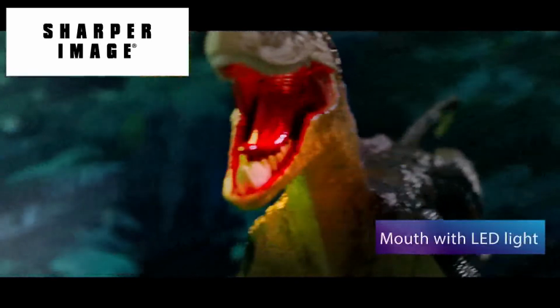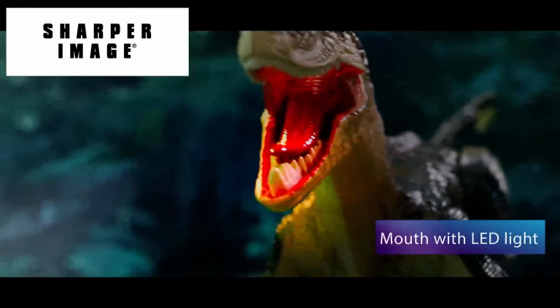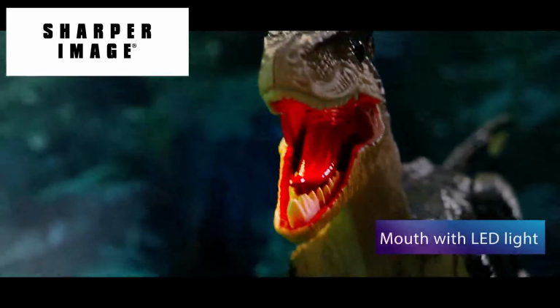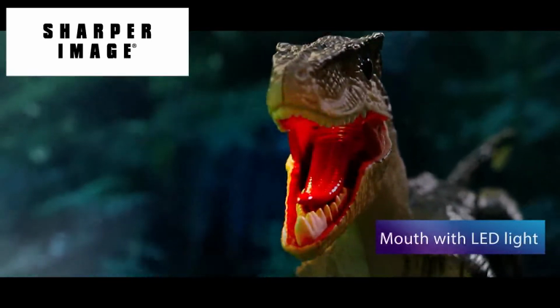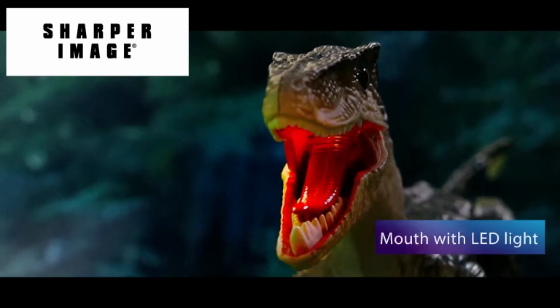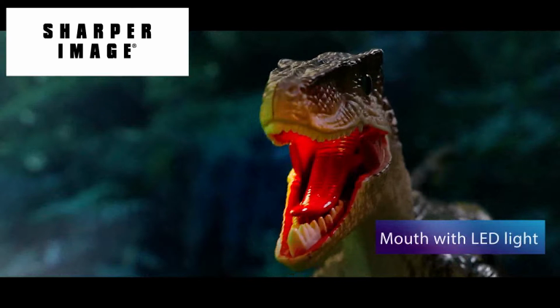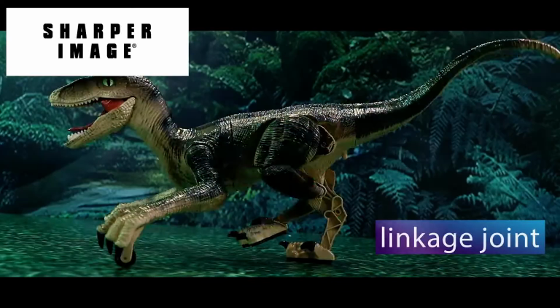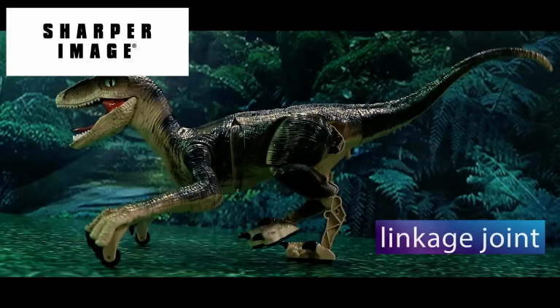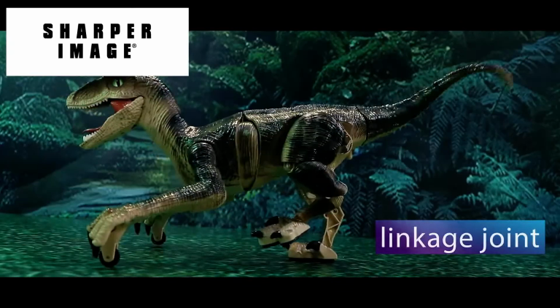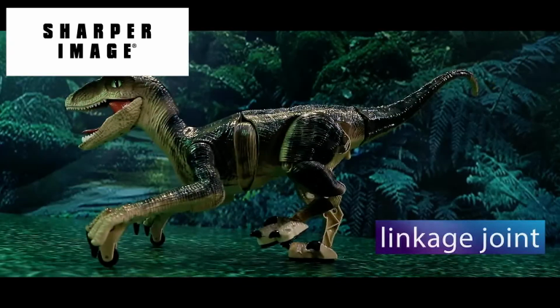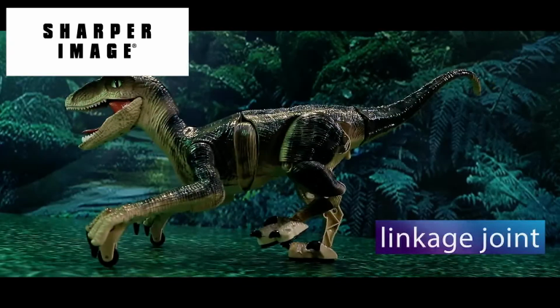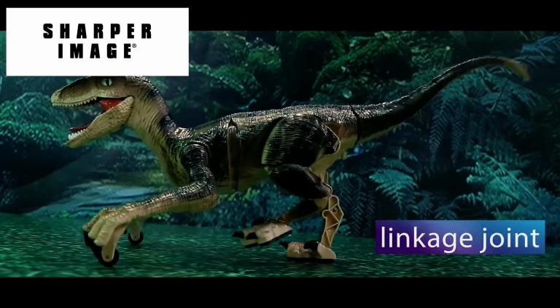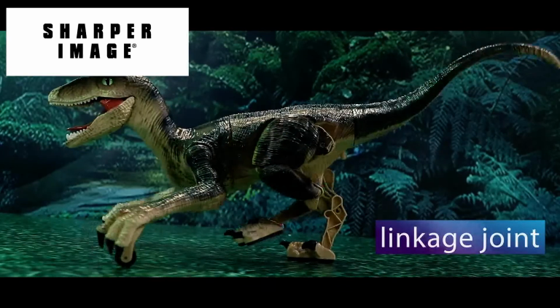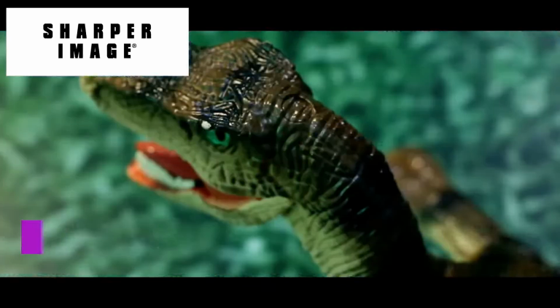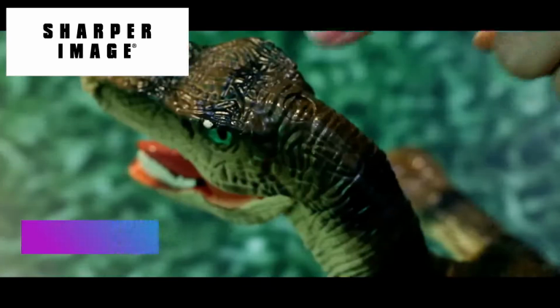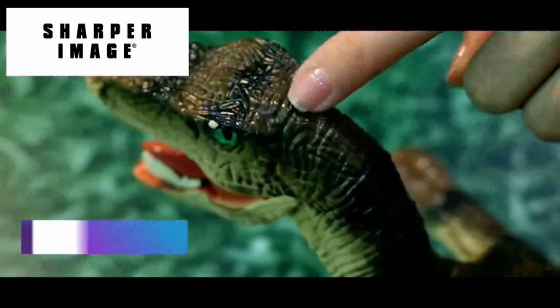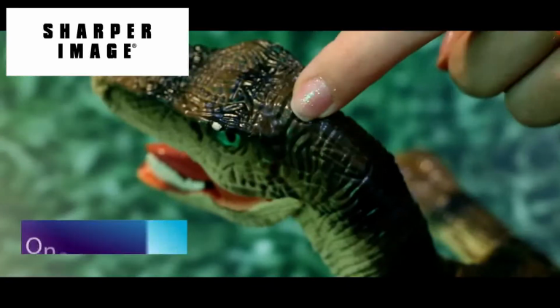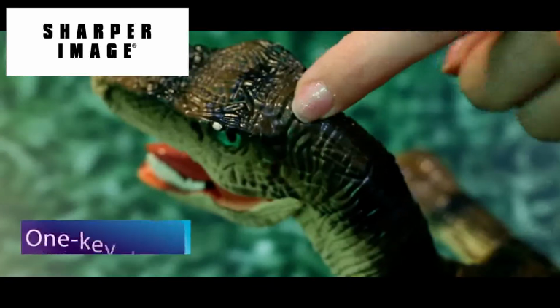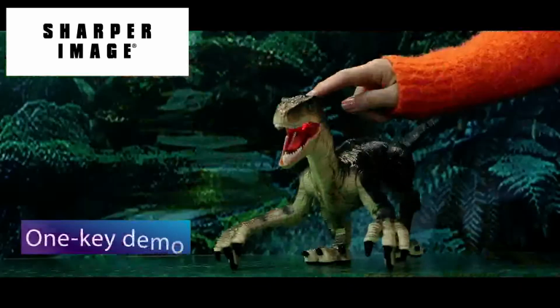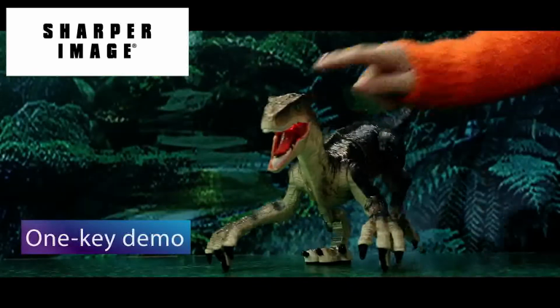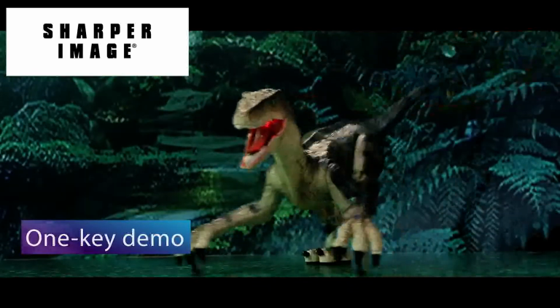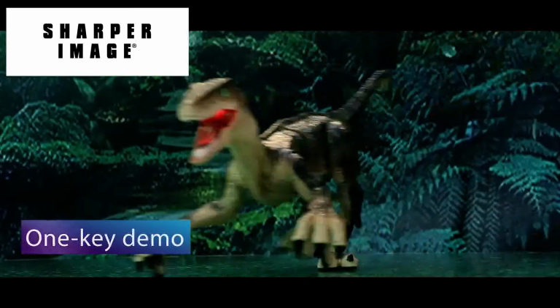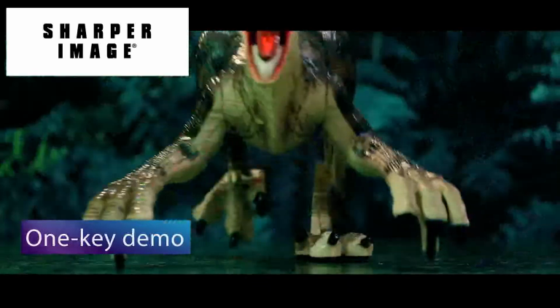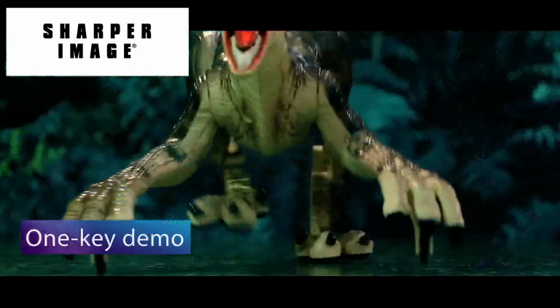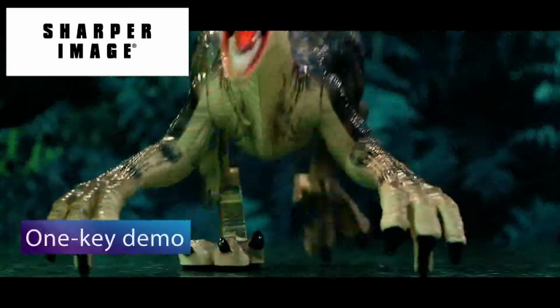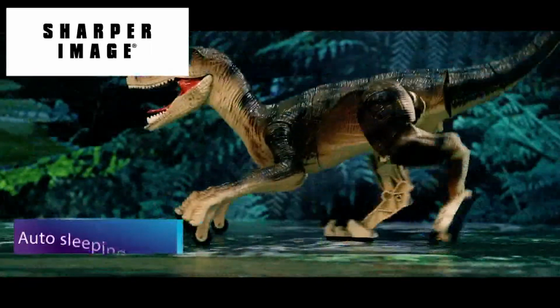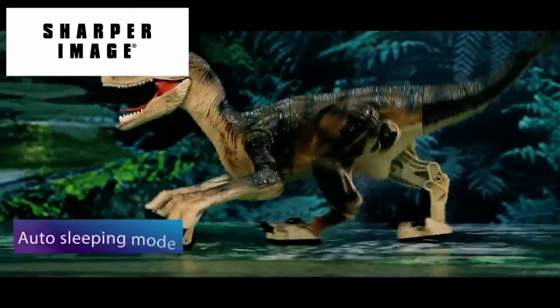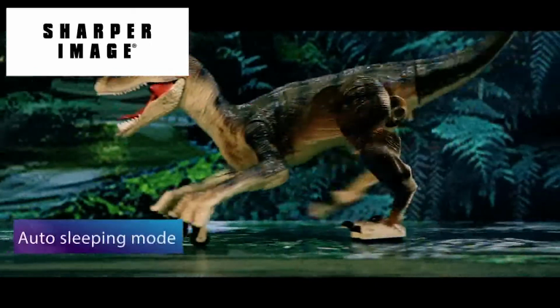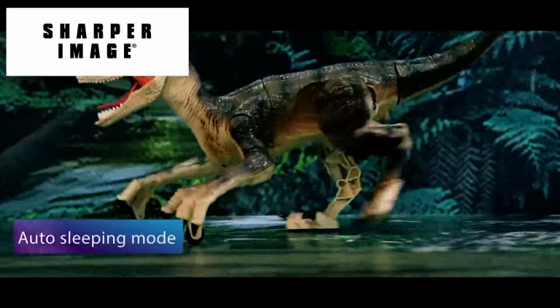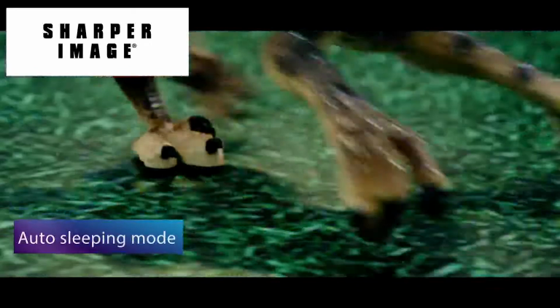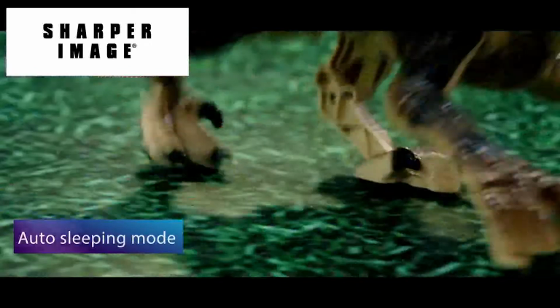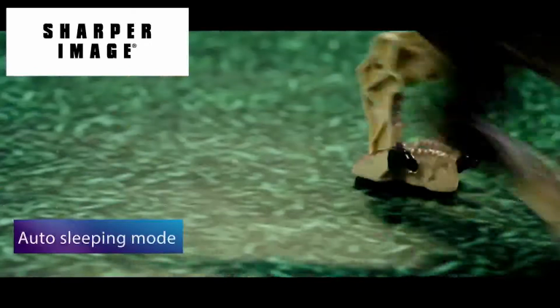With realistic textures and scales. One click demo, auto standby mode.